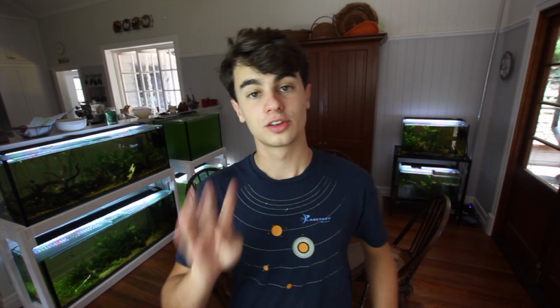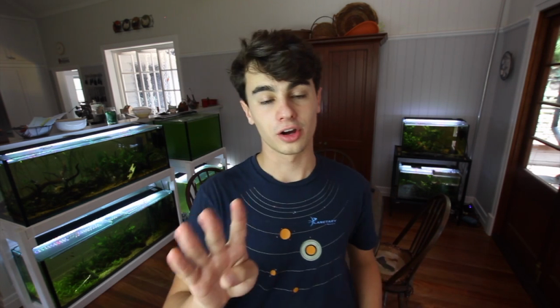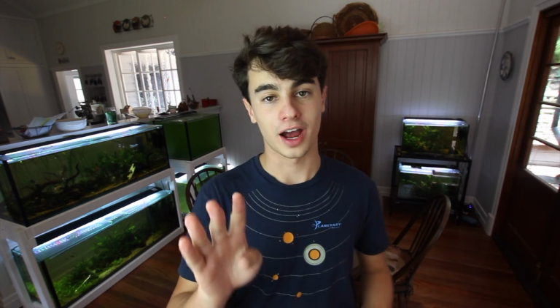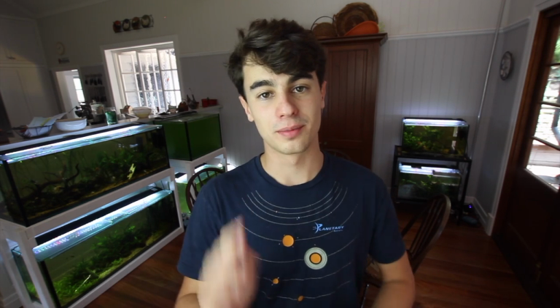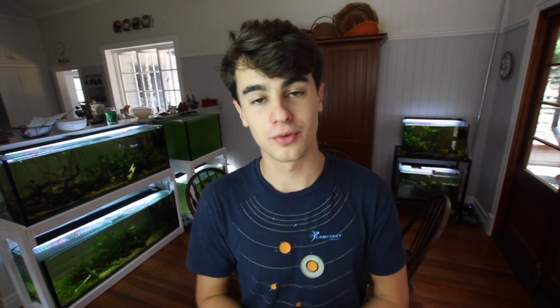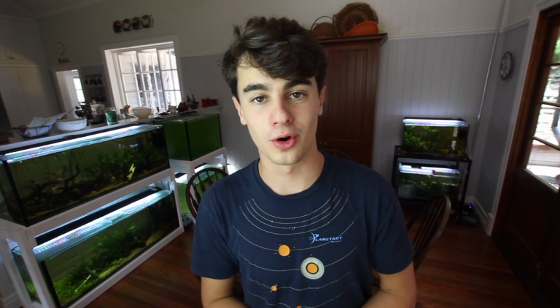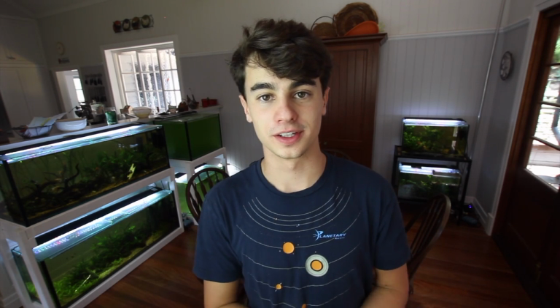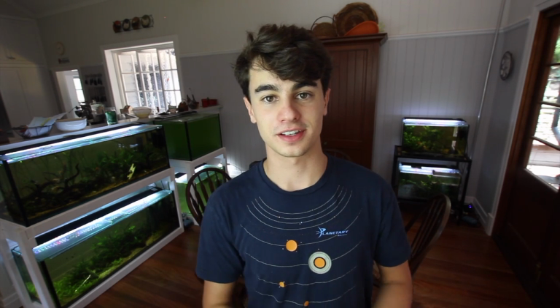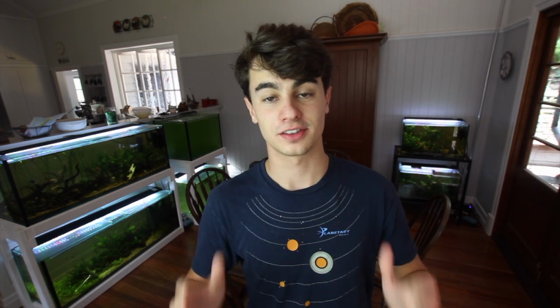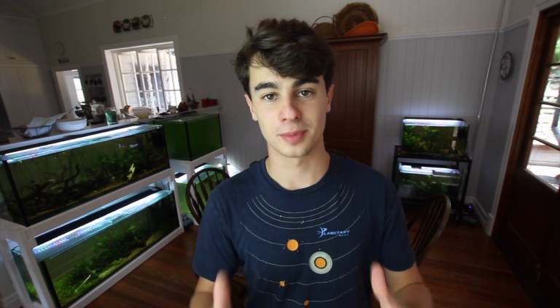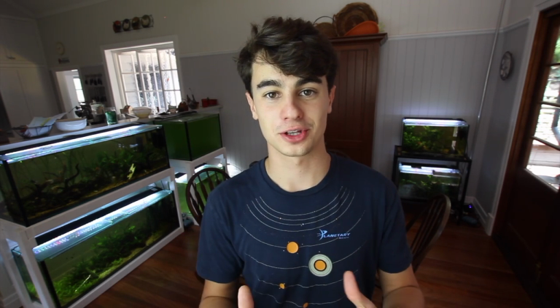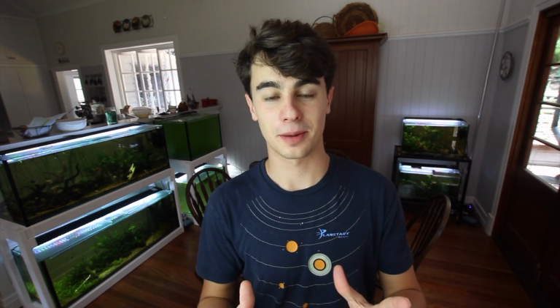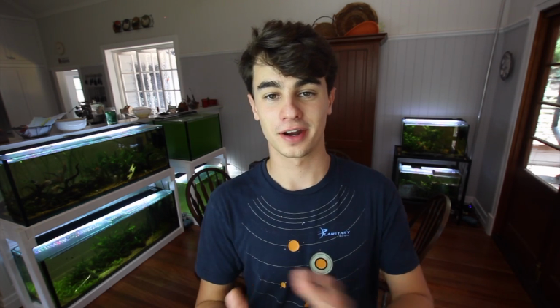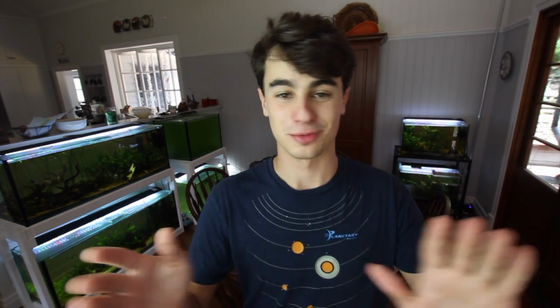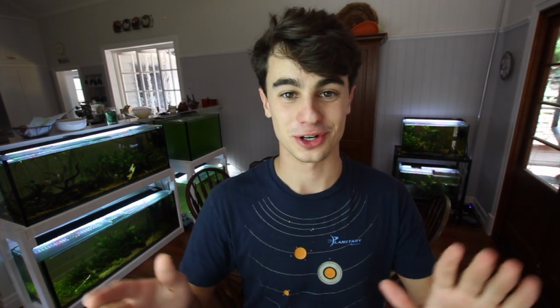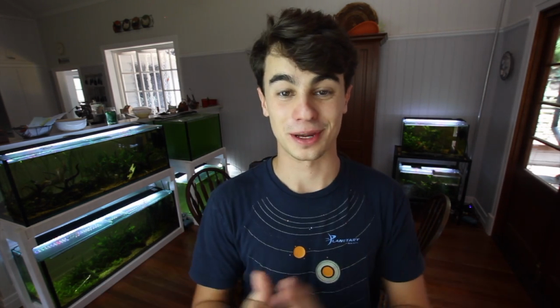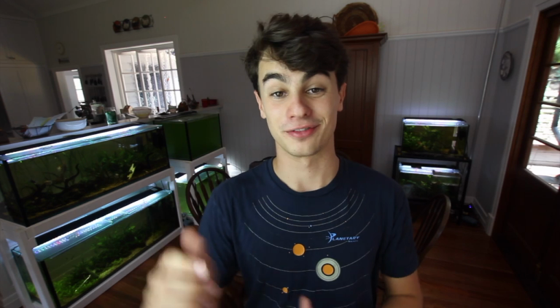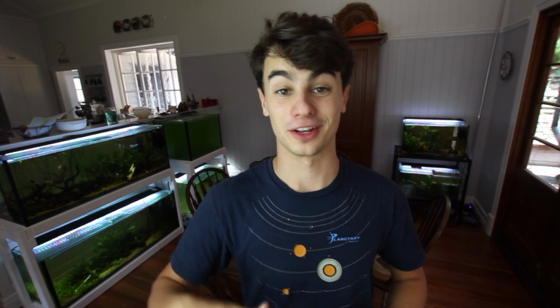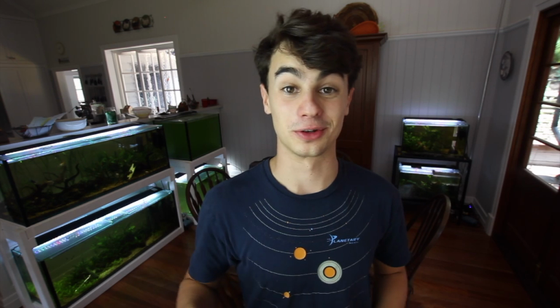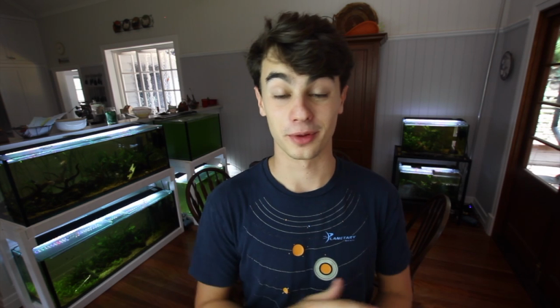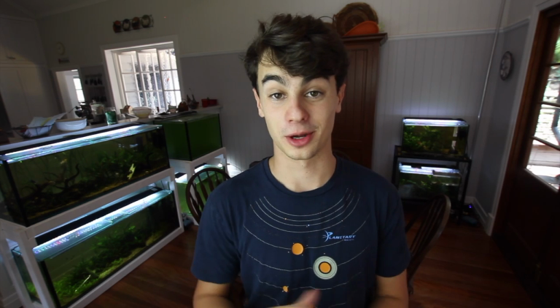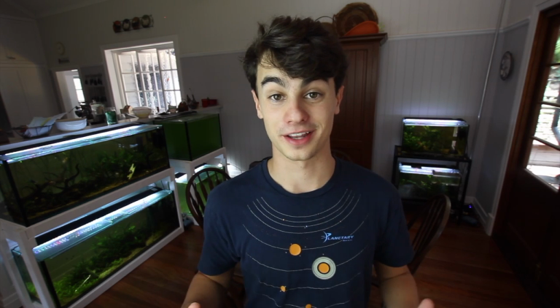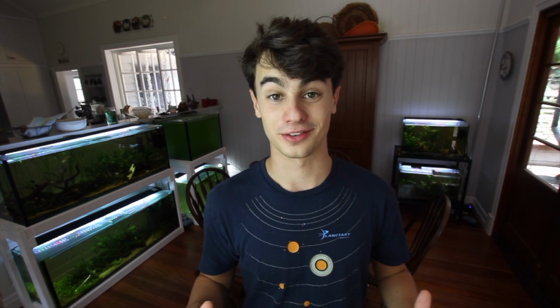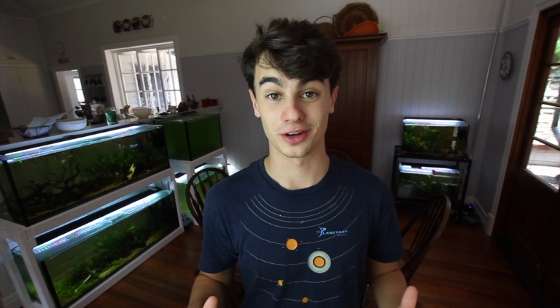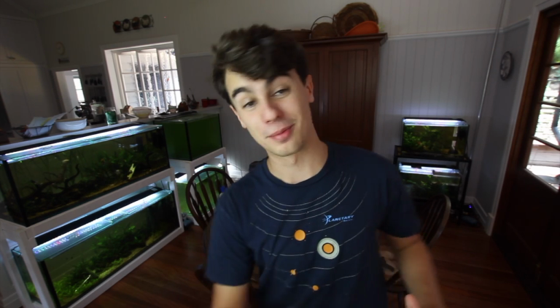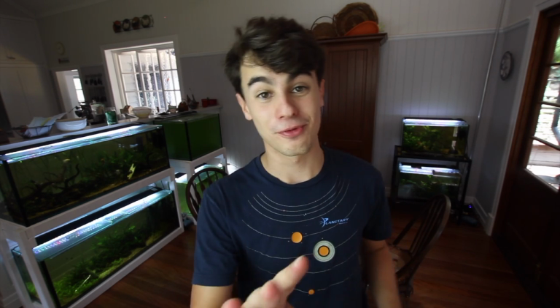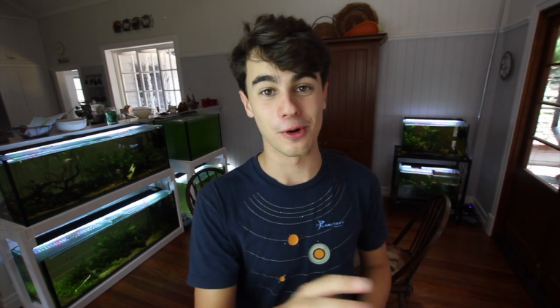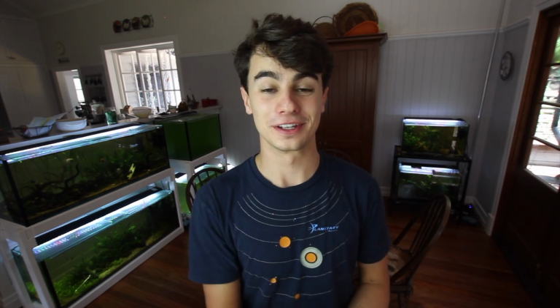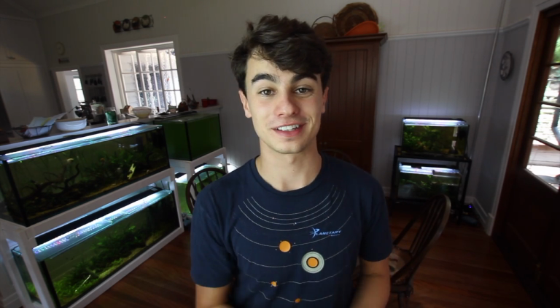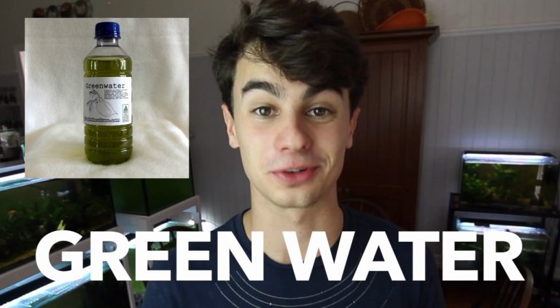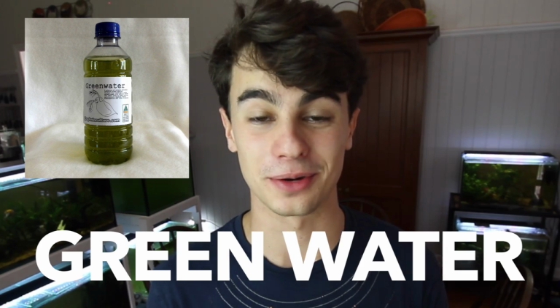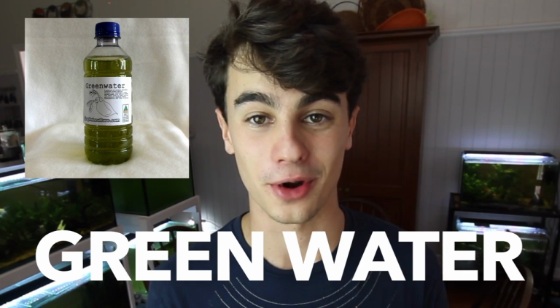At number four on the list — and I'm joking about "smash the like button" but if you guys could do that it really helps — number four on the list is green water. Green water is water that's basically contaminated with algae.